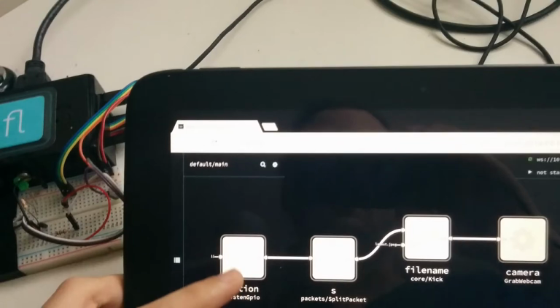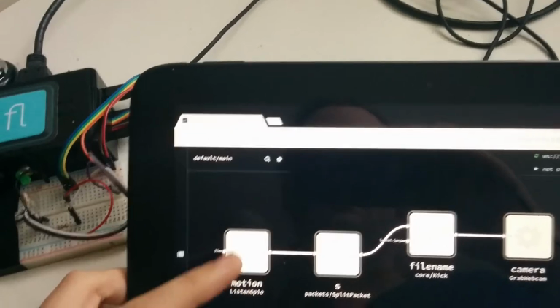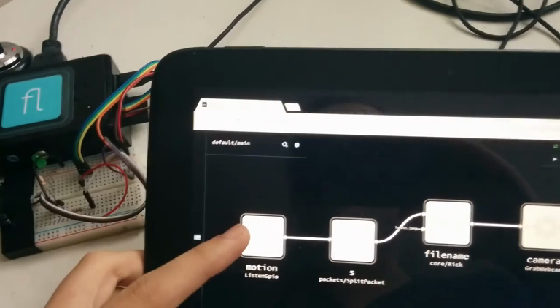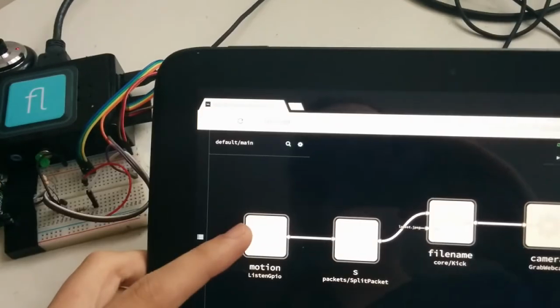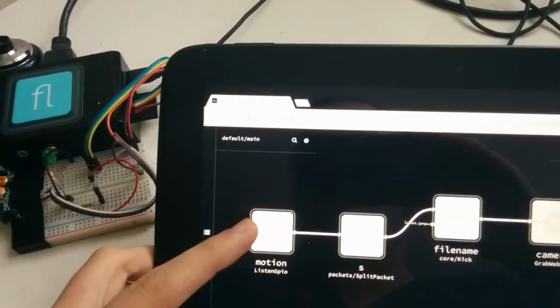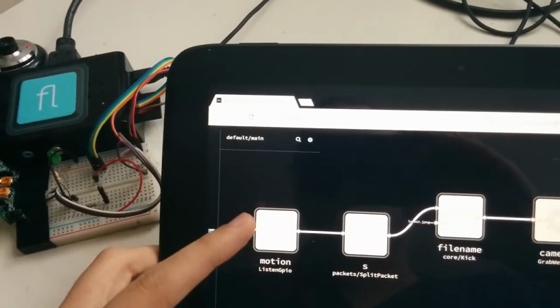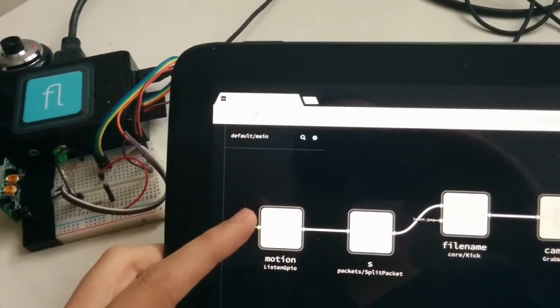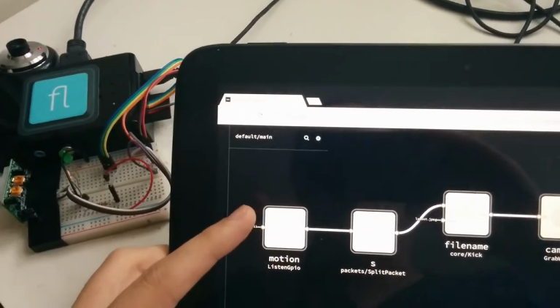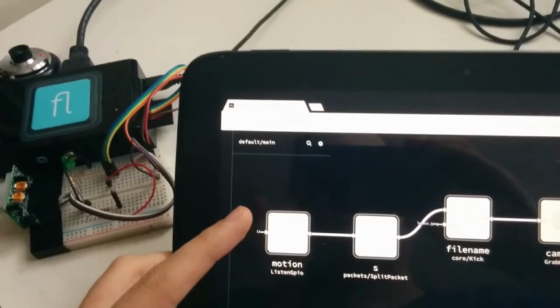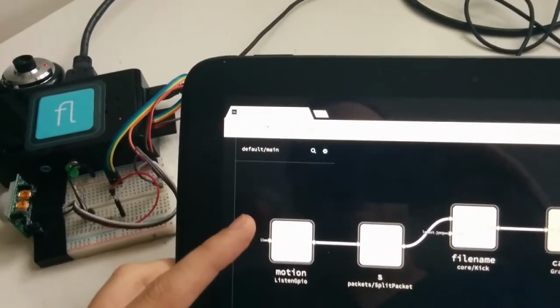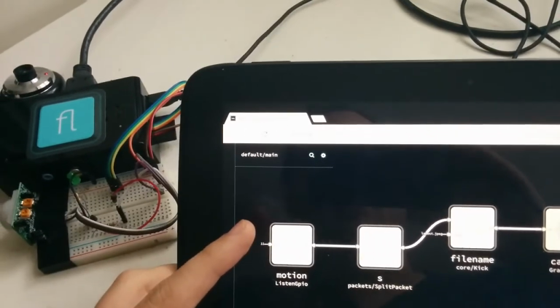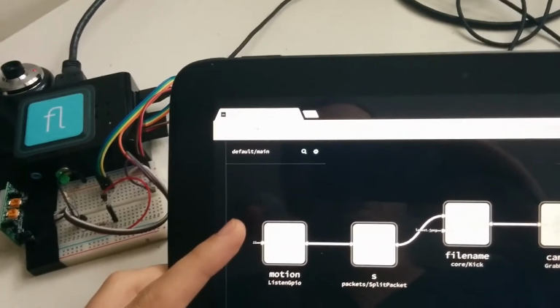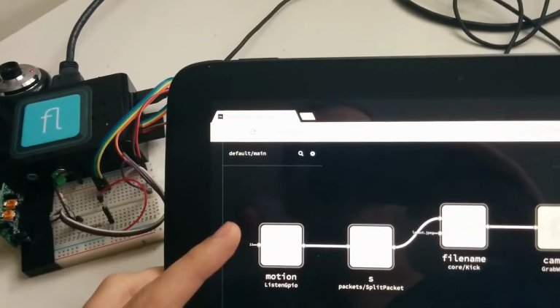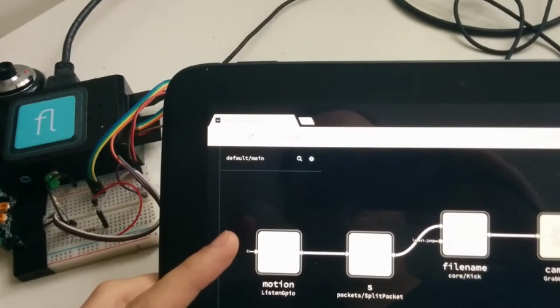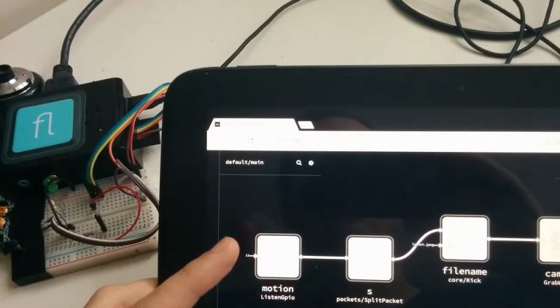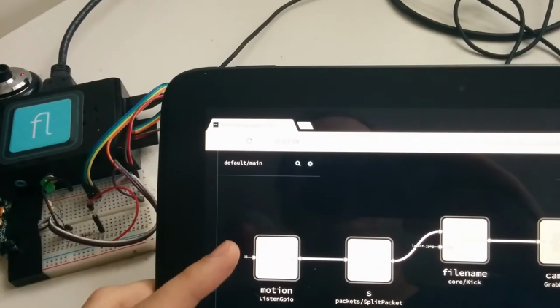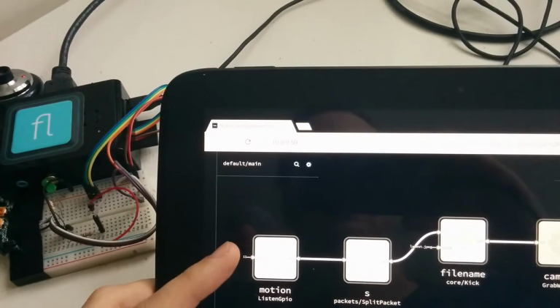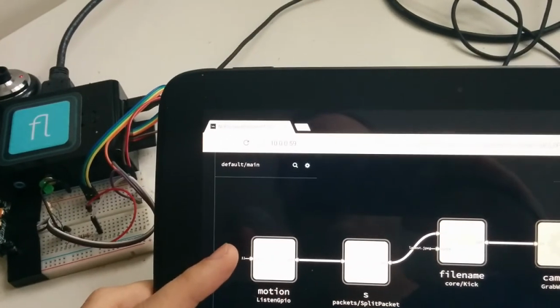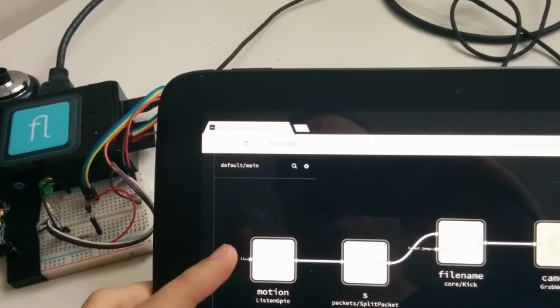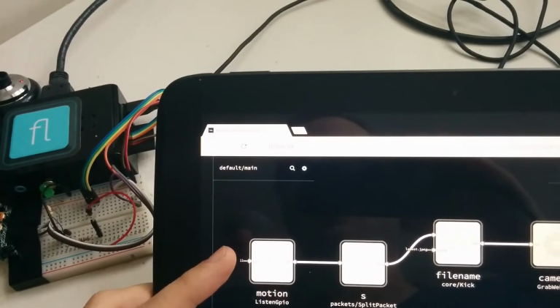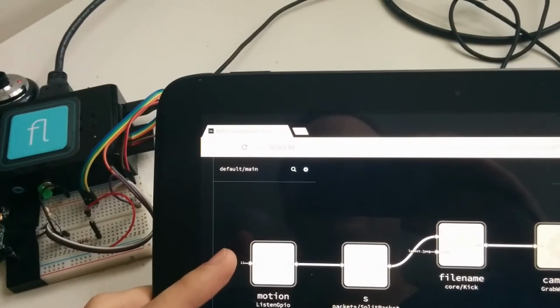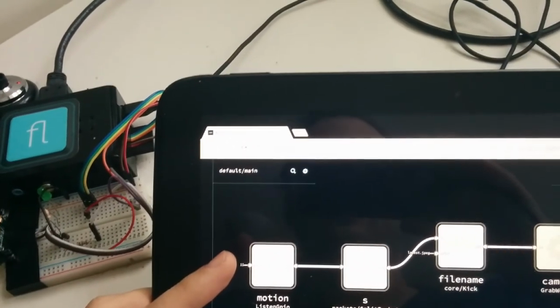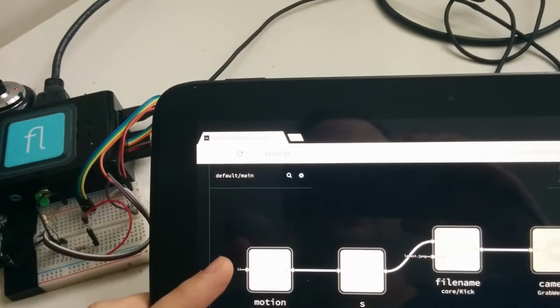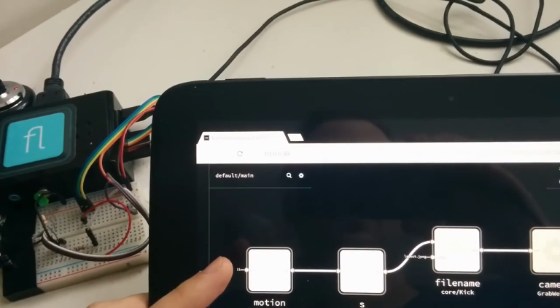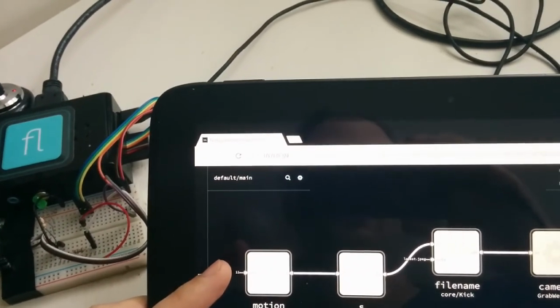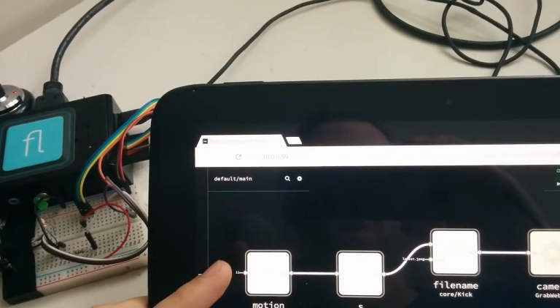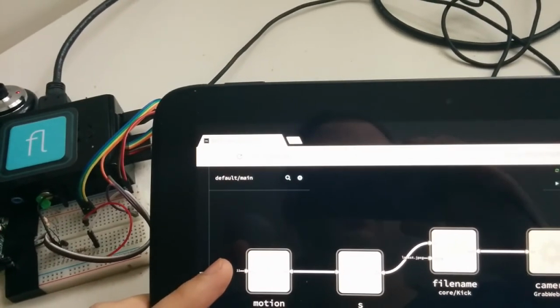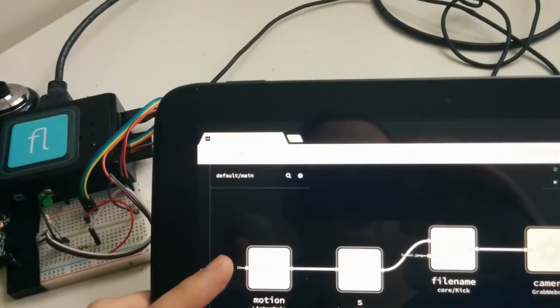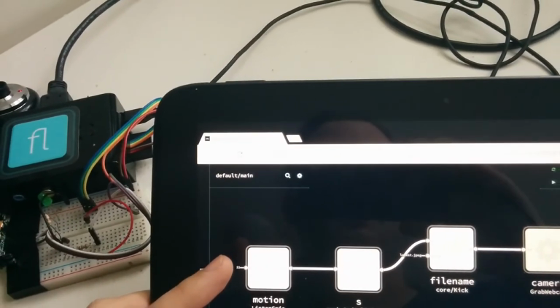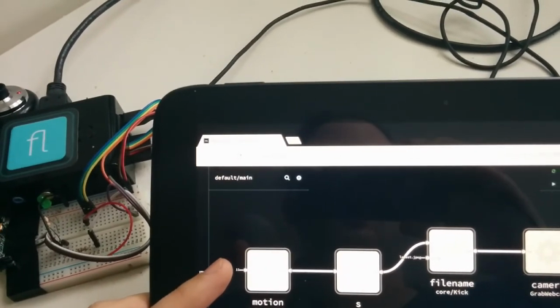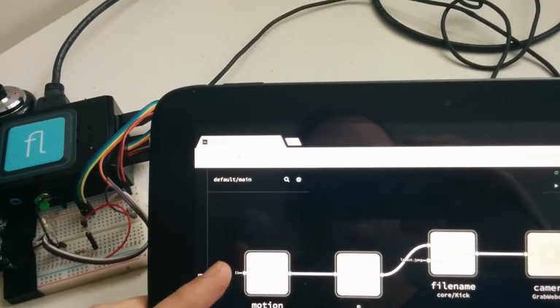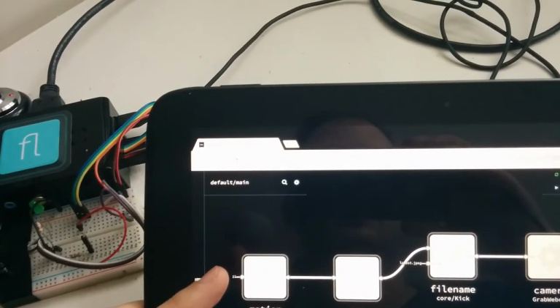This feature could also work with QR codes or any other way of generating and opening a URL.